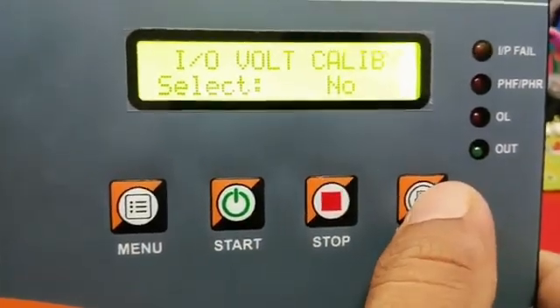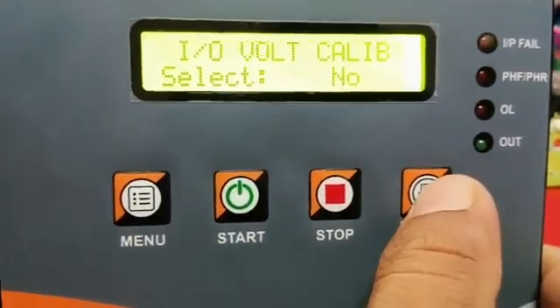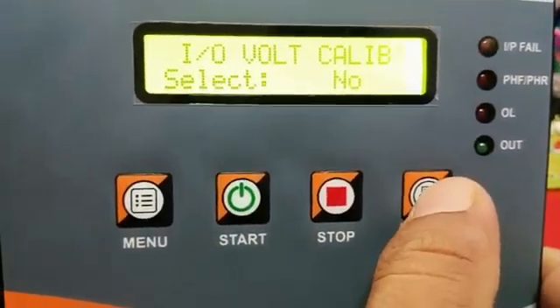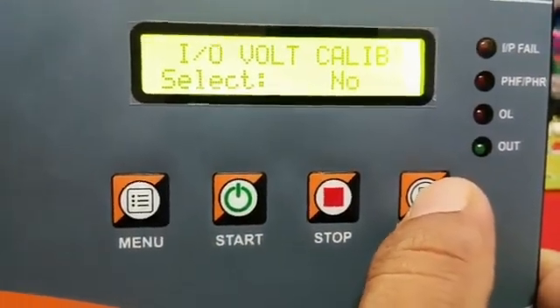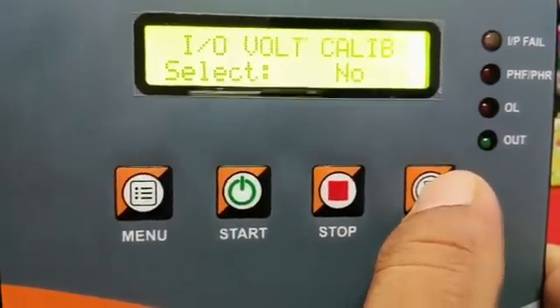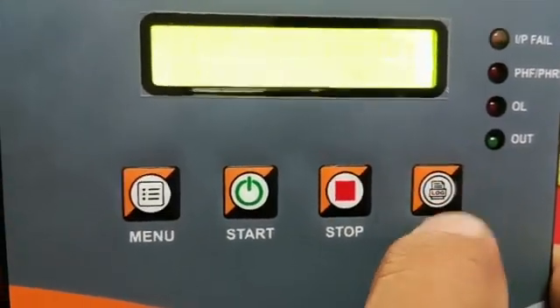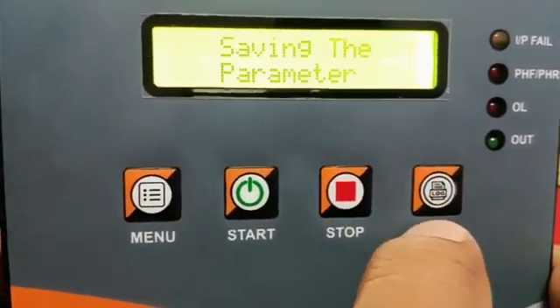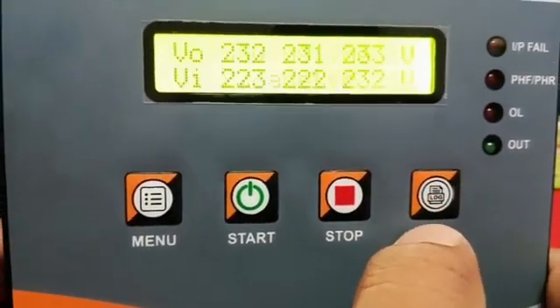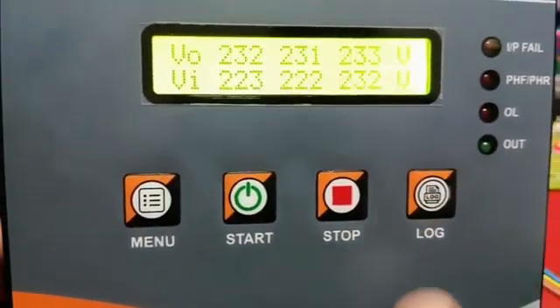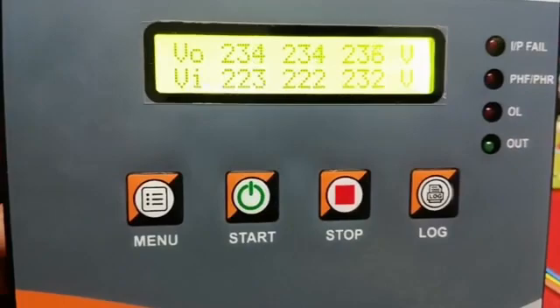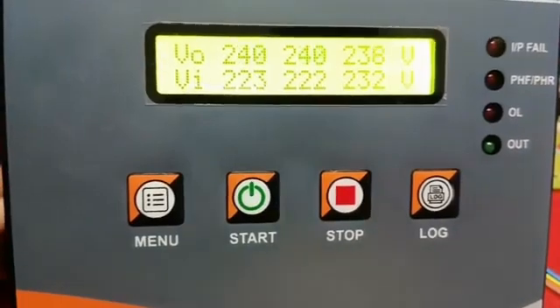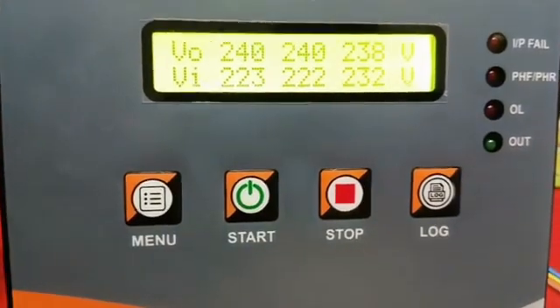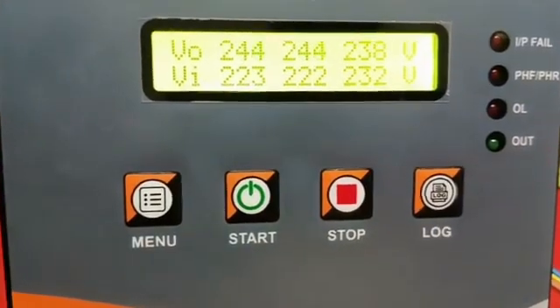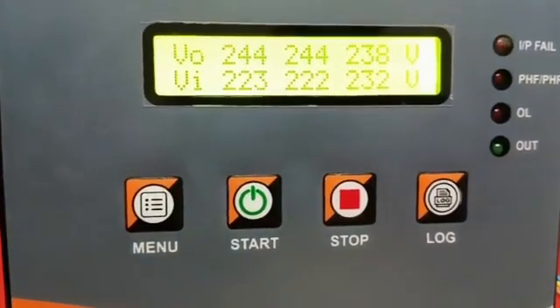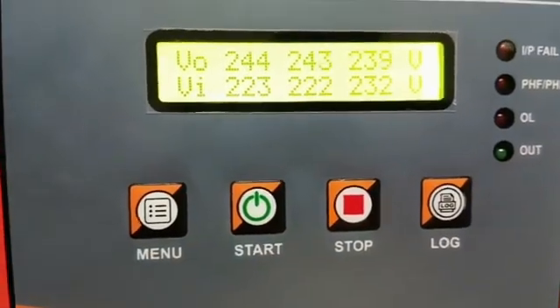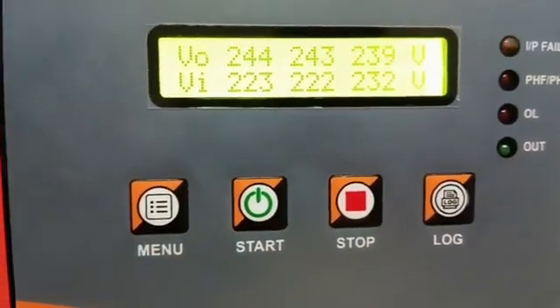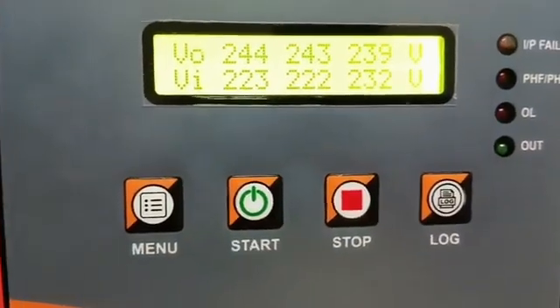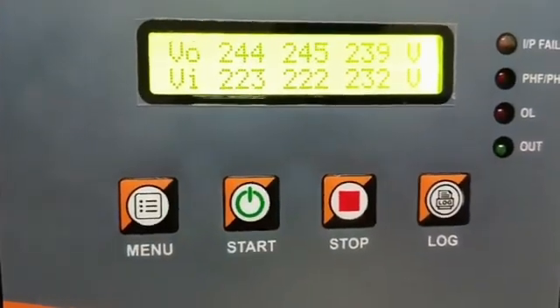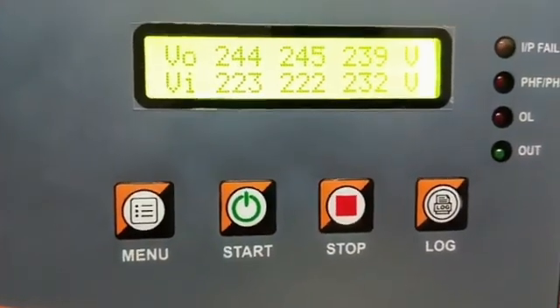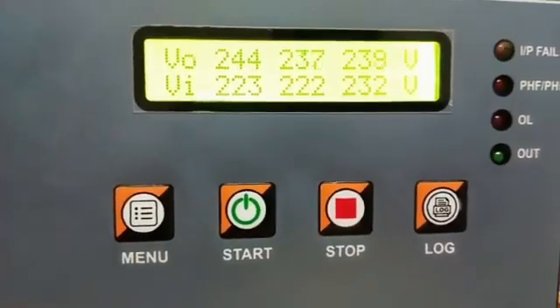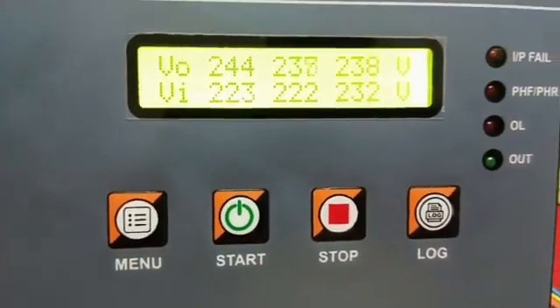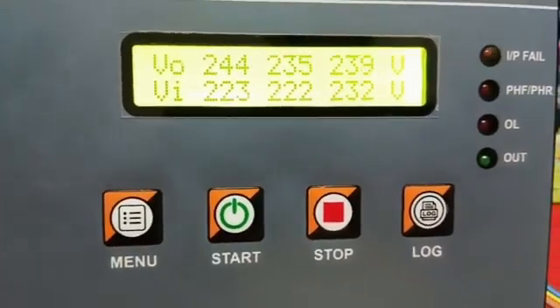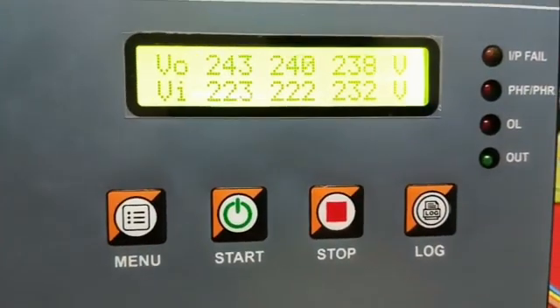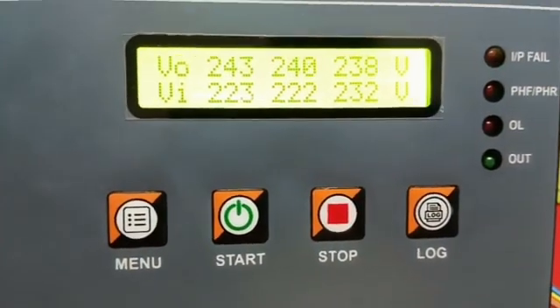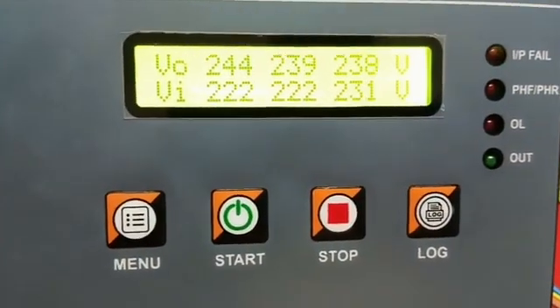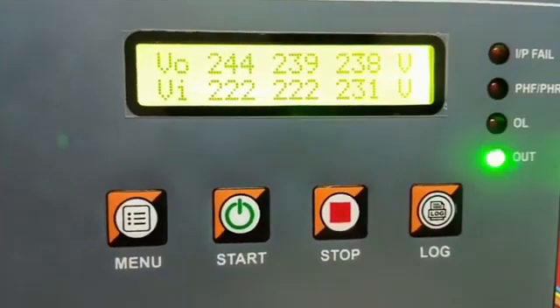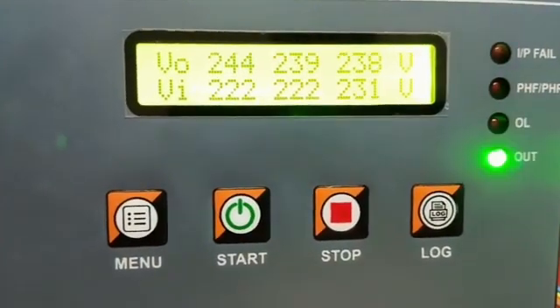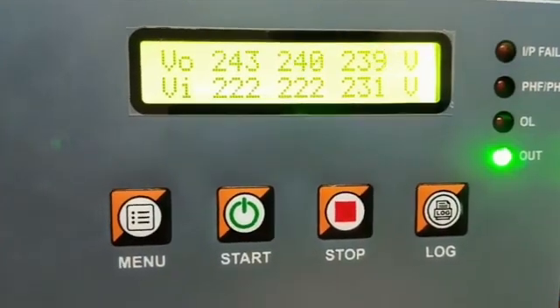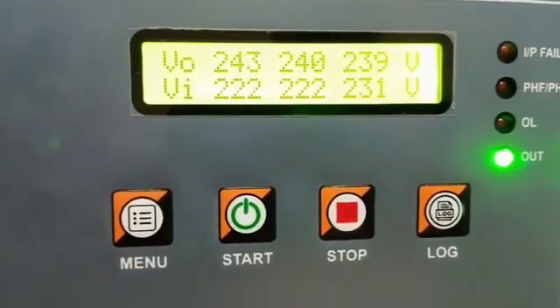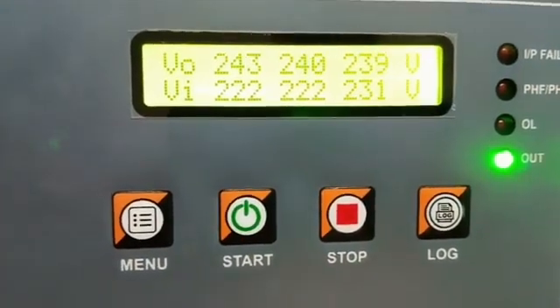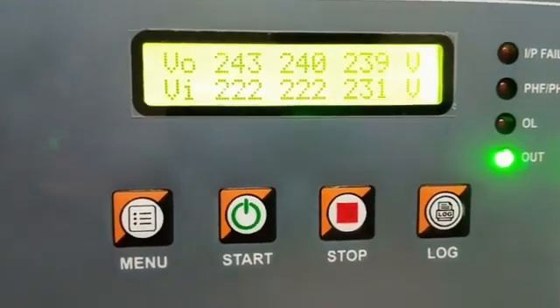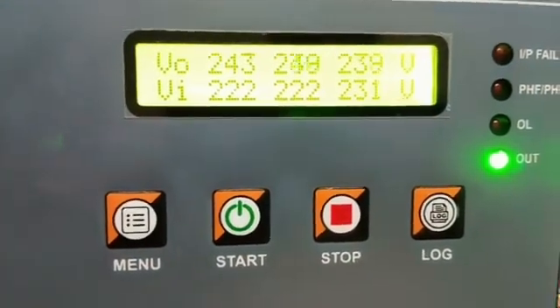For input voltage calibration, select yes if it is required and press the log button to store the values. Finally, press the set button to exit from the set mode.